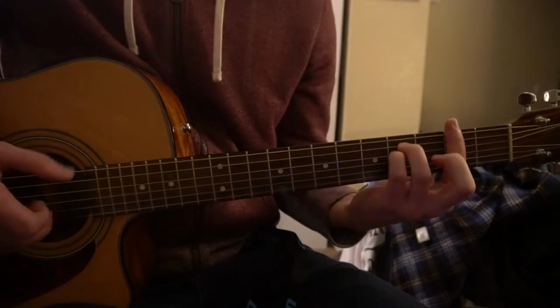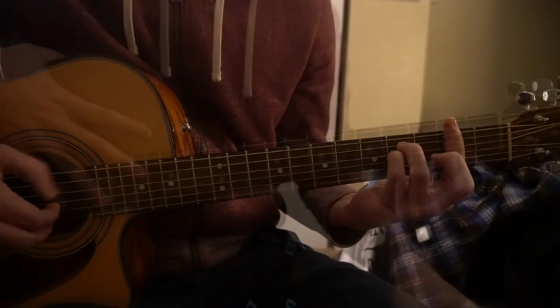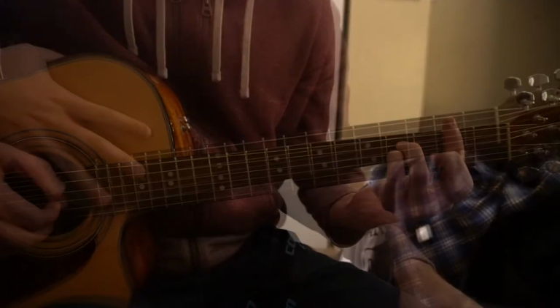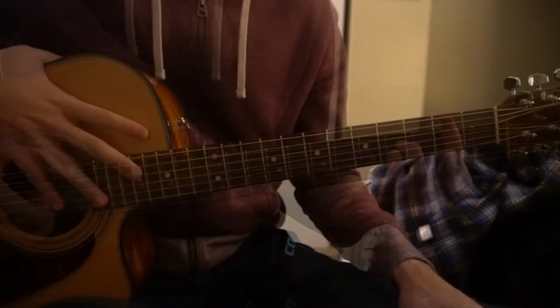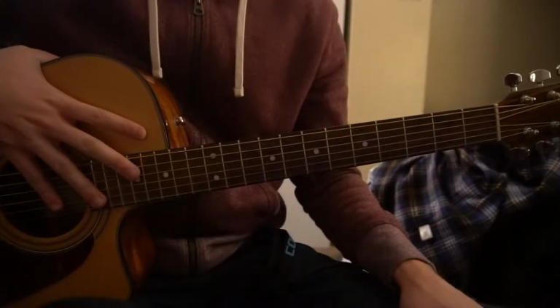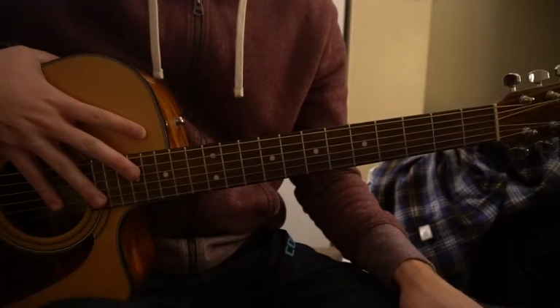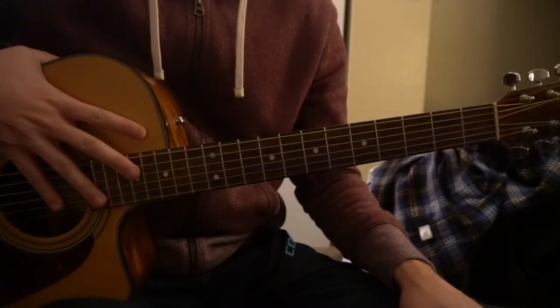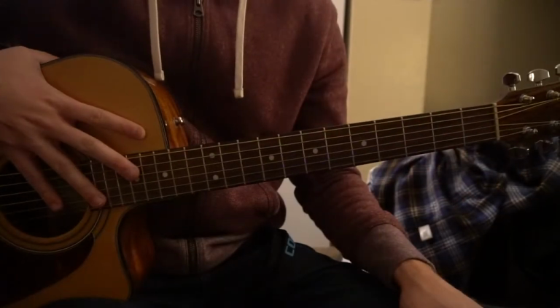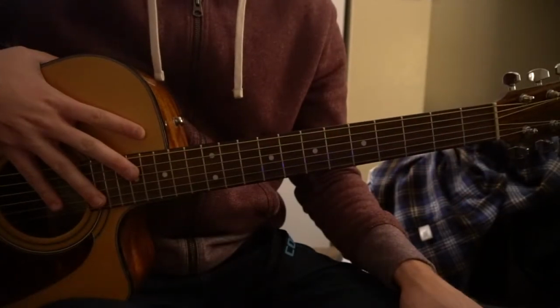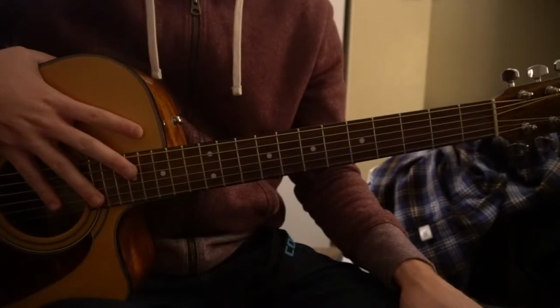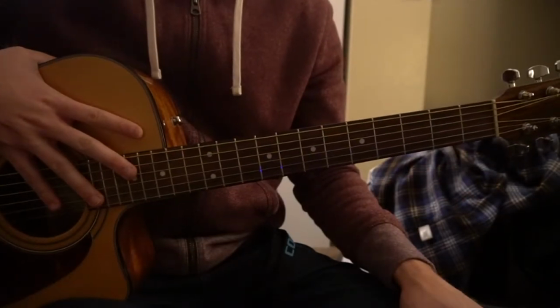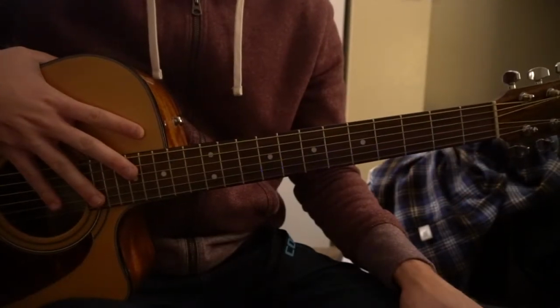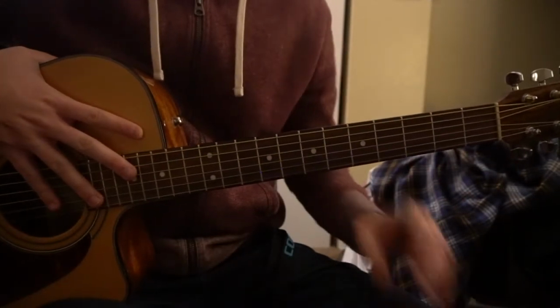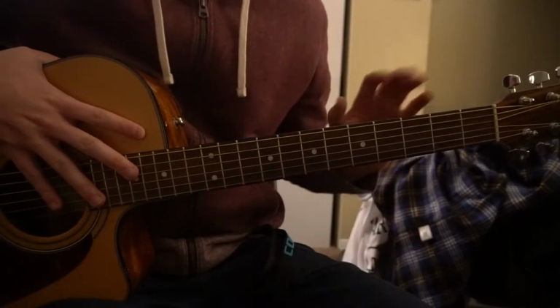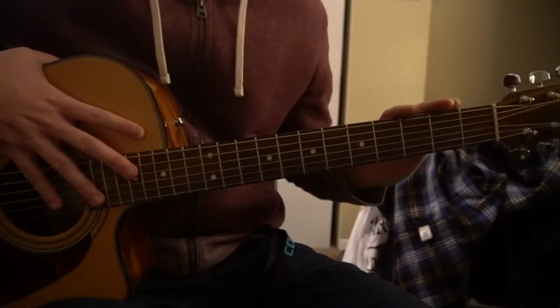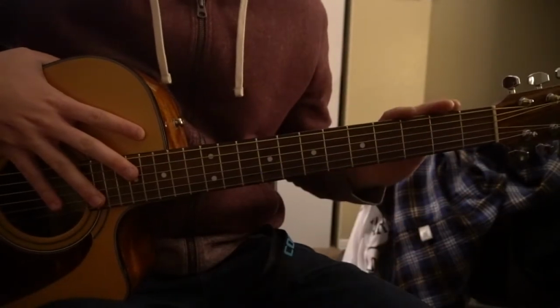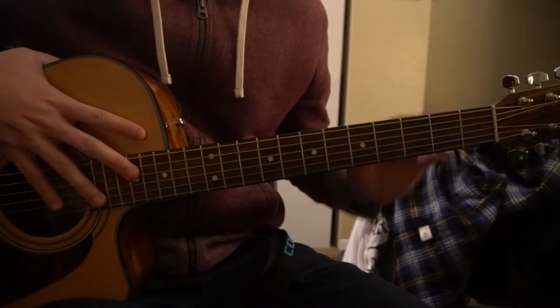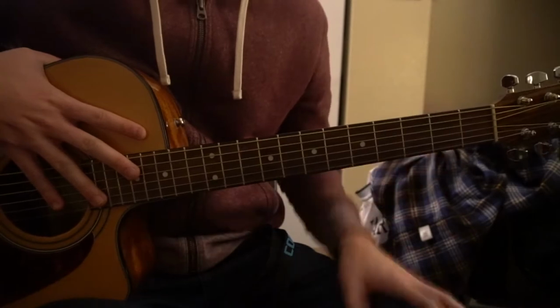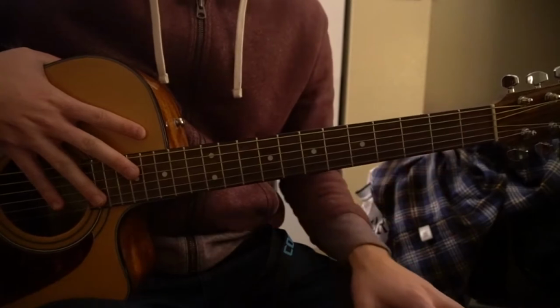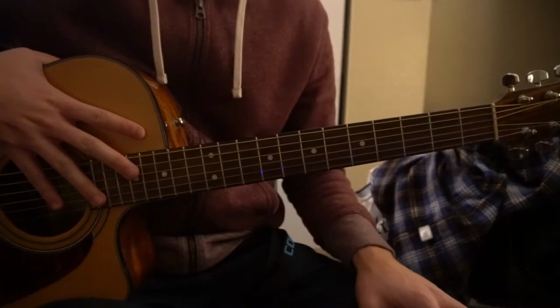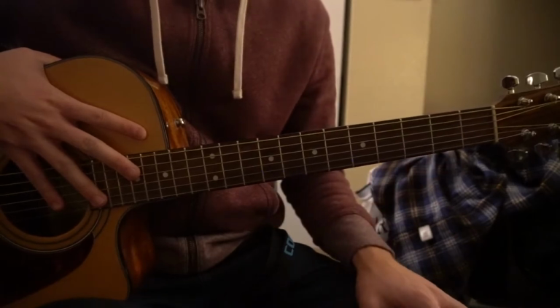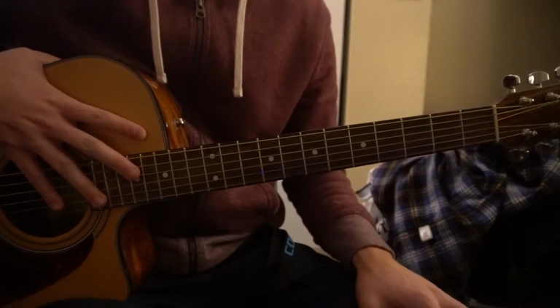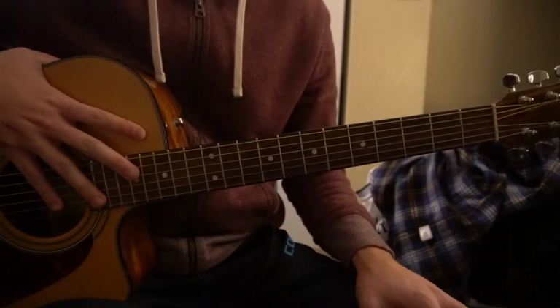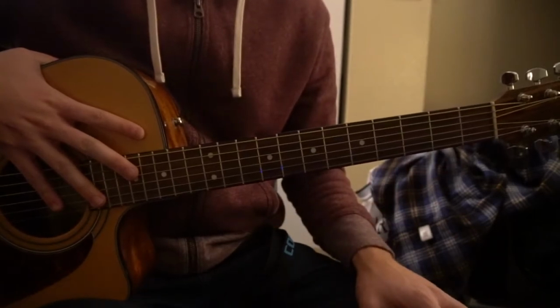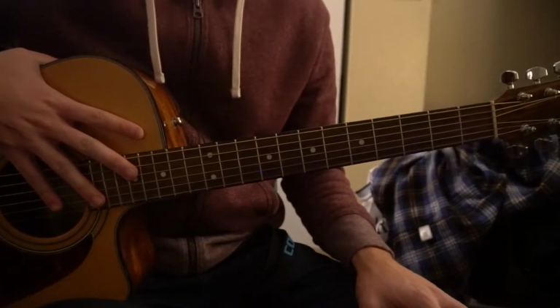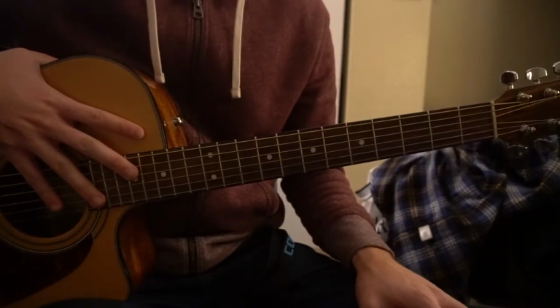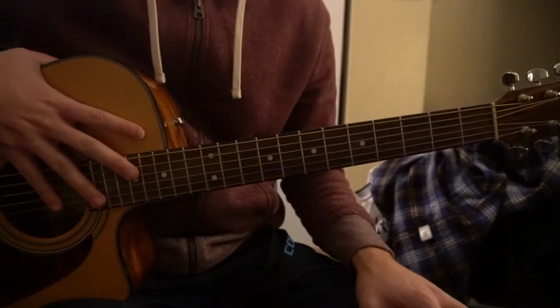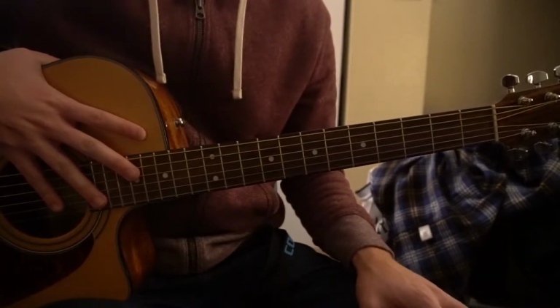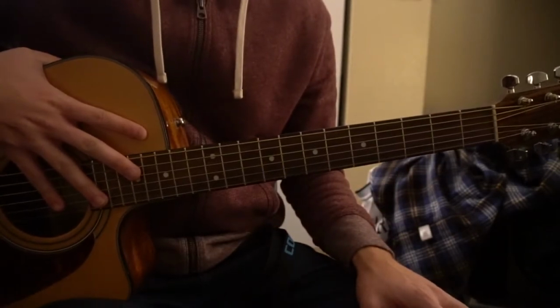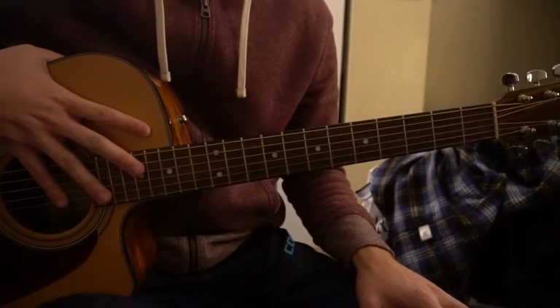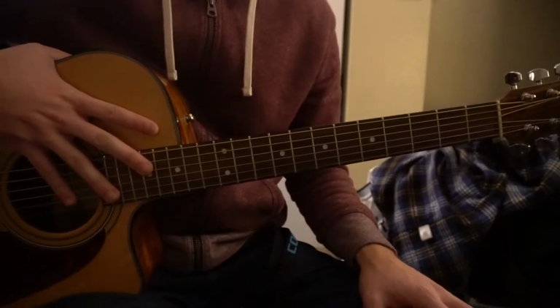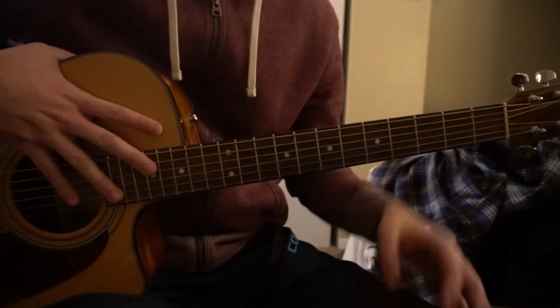This tutorial is on how to play 'Forever Over' by Eden Warren in standard tuning. There's no capo. This is going to be just a basic version of the song.